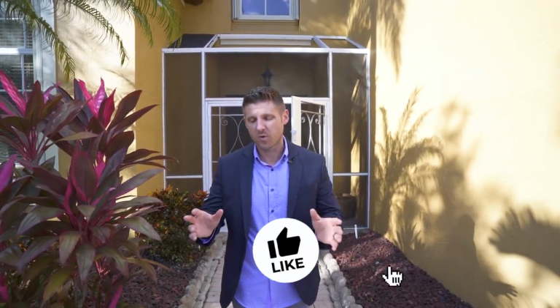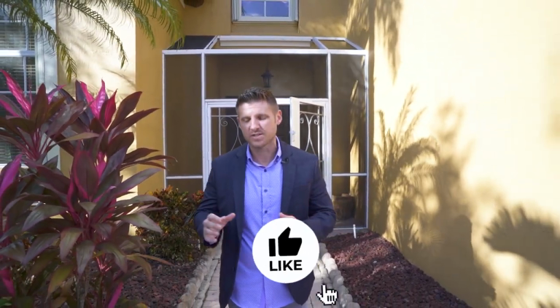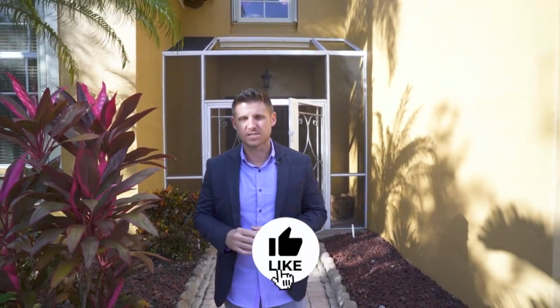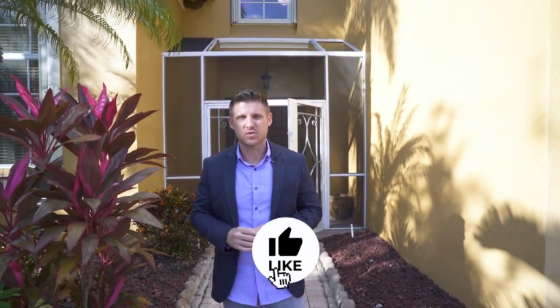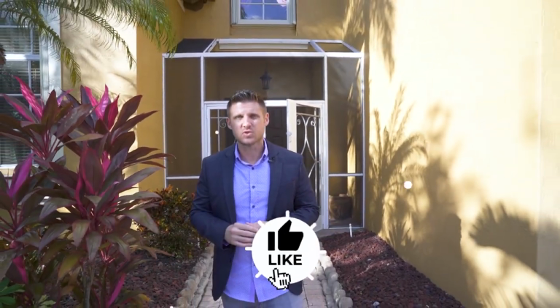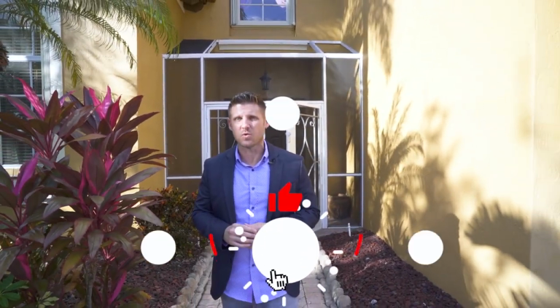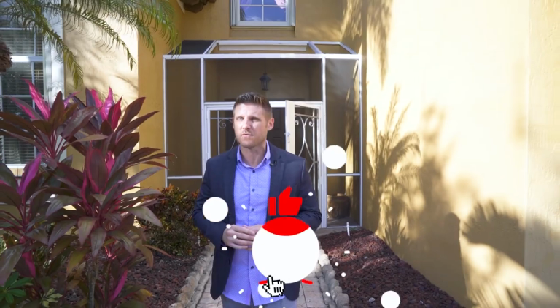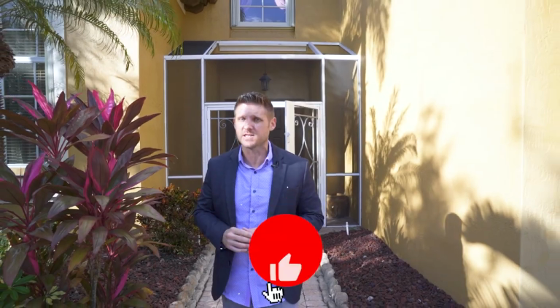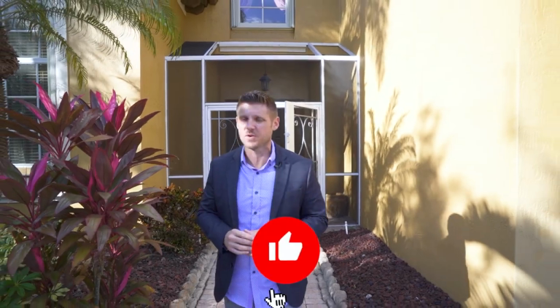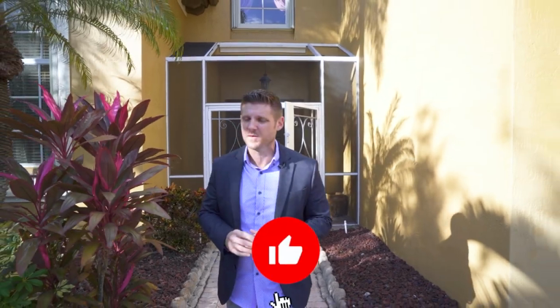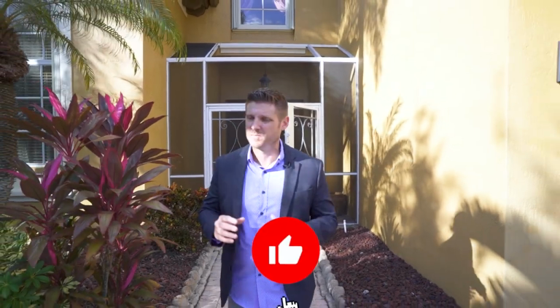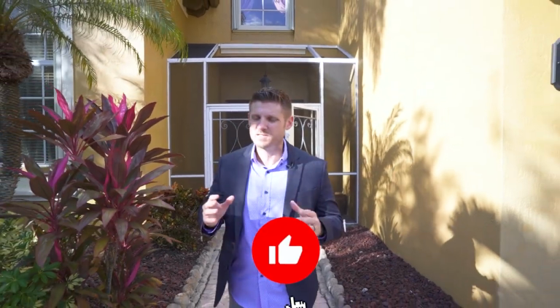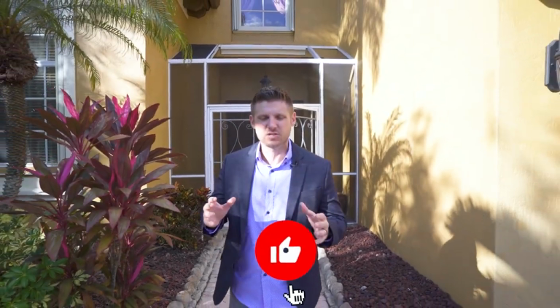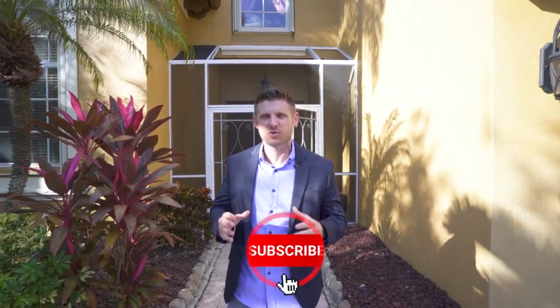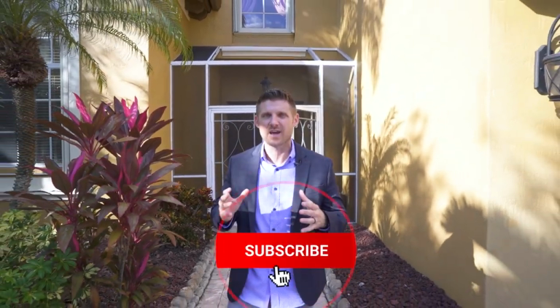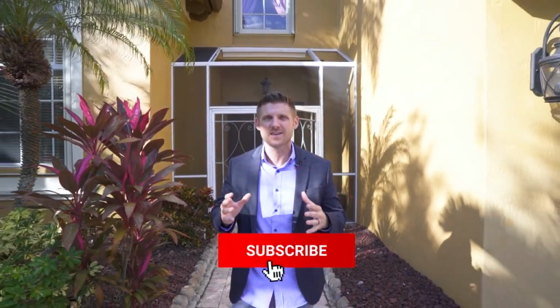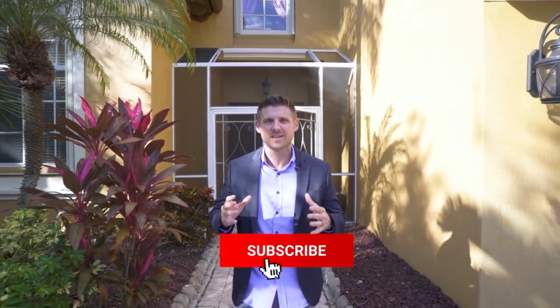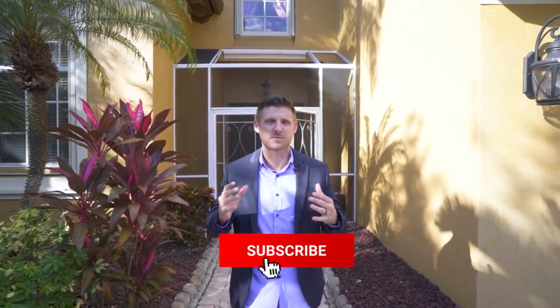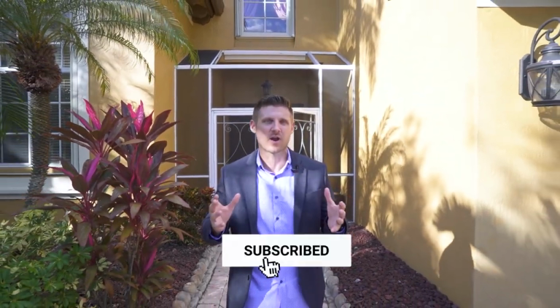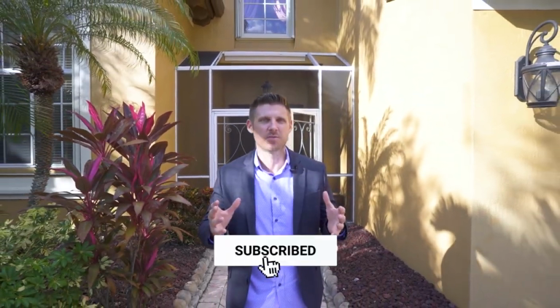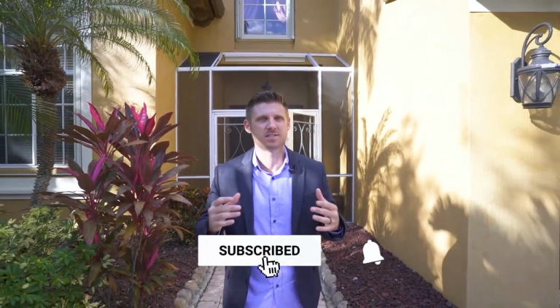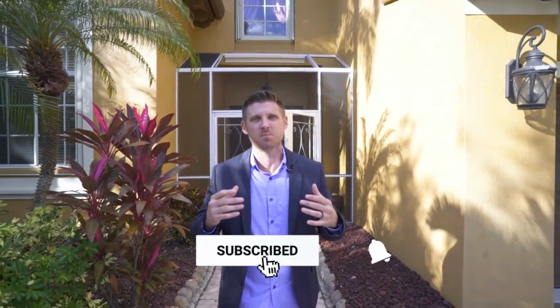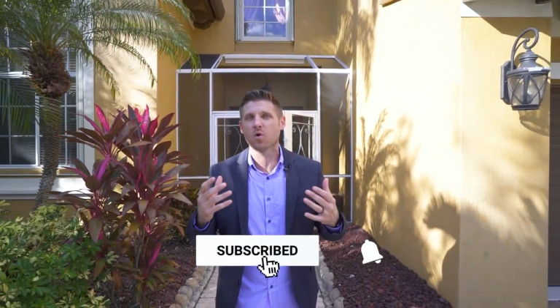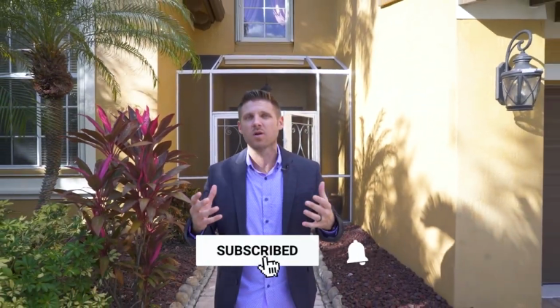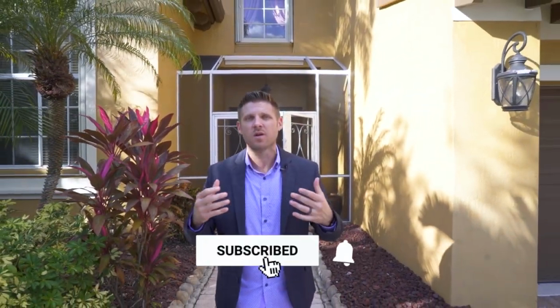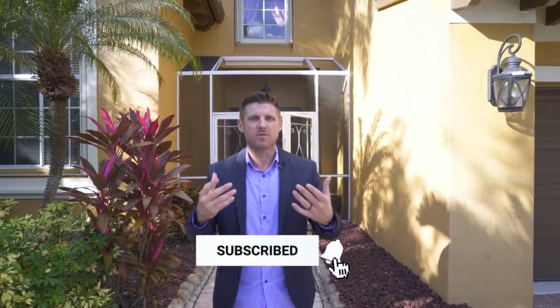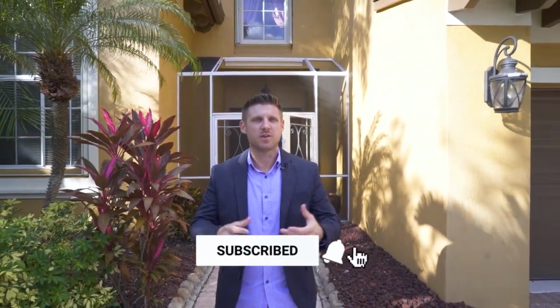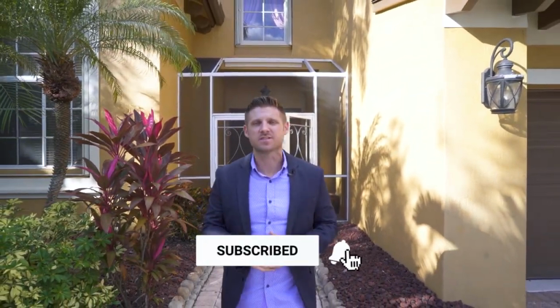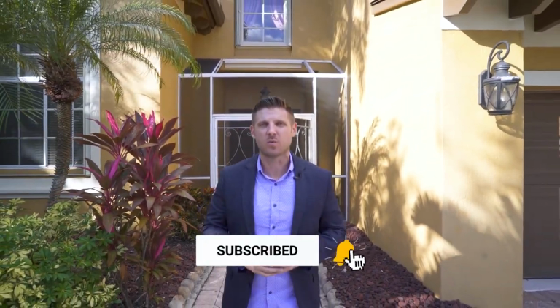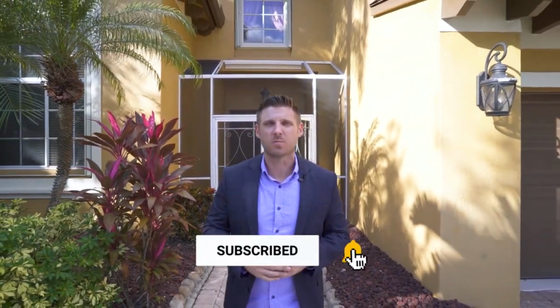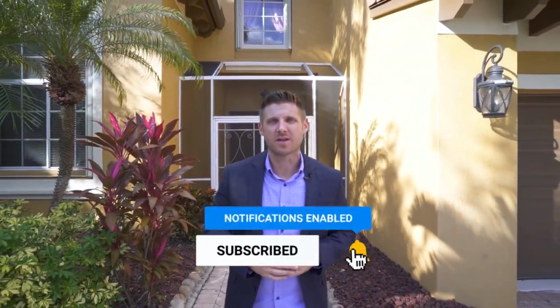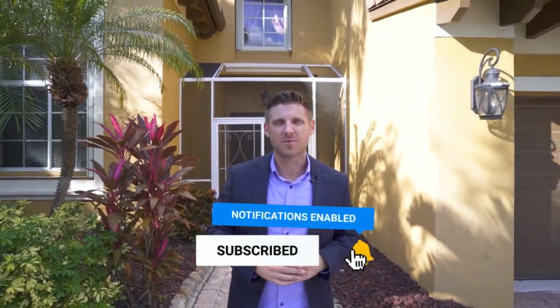If you're watching this on YouTube or Facebook, please make sure you like and subscribe to see more of the videos that we are putting out.